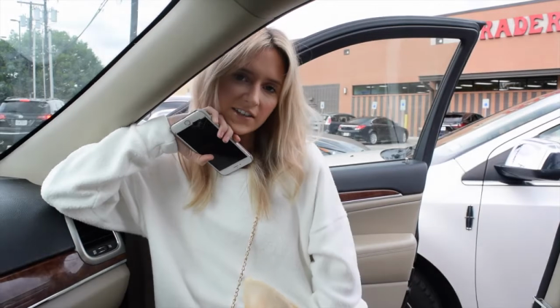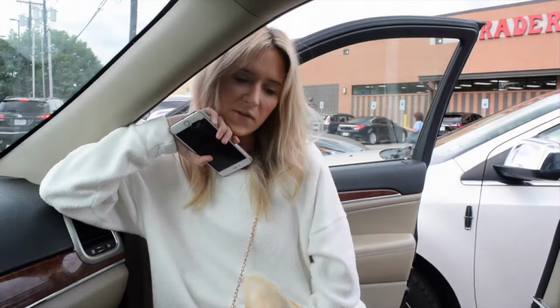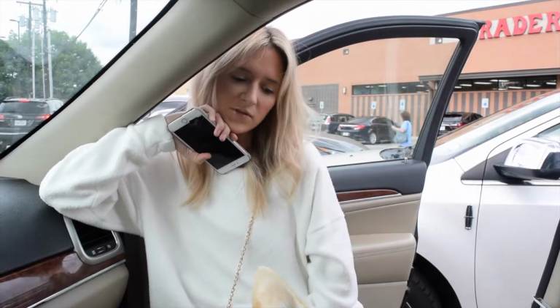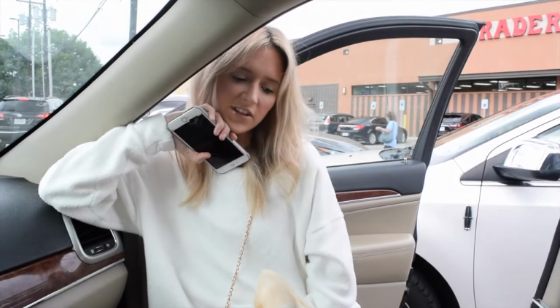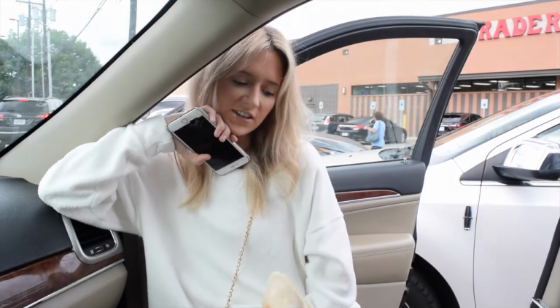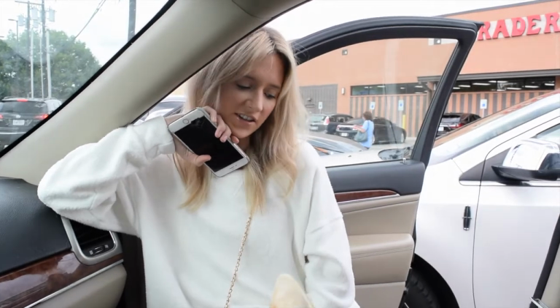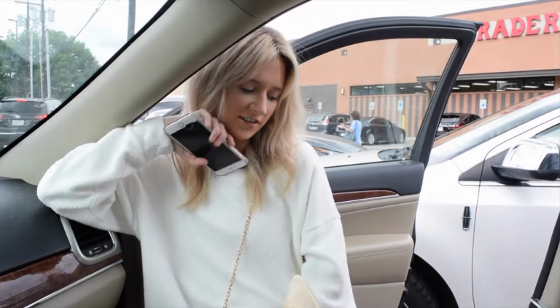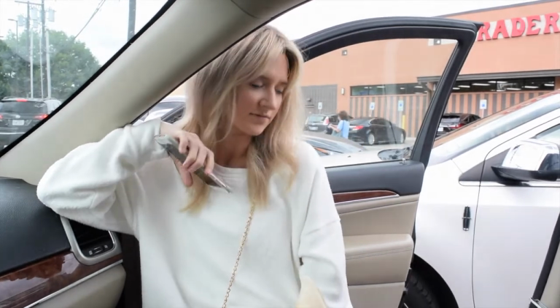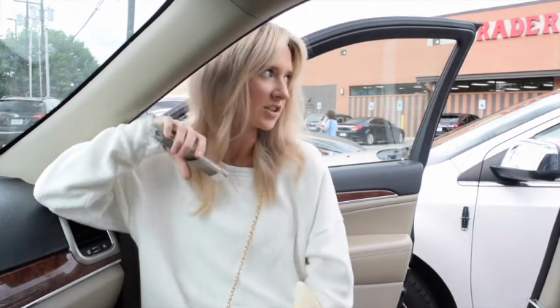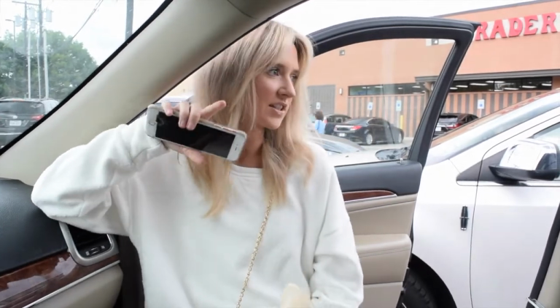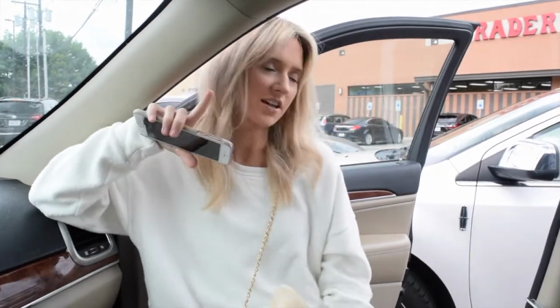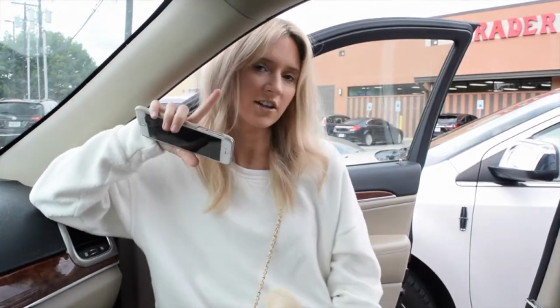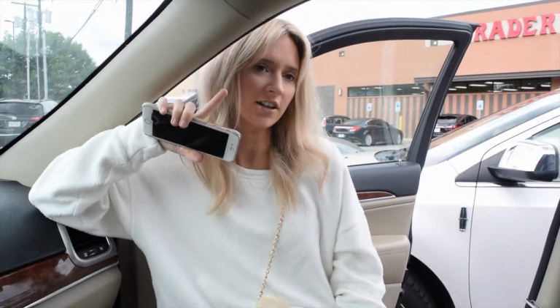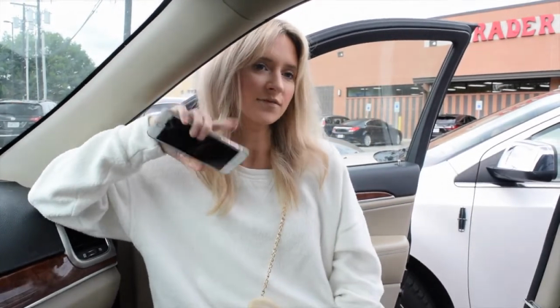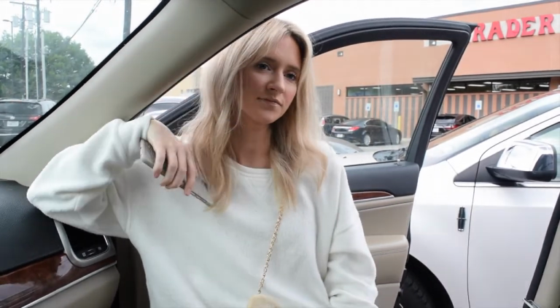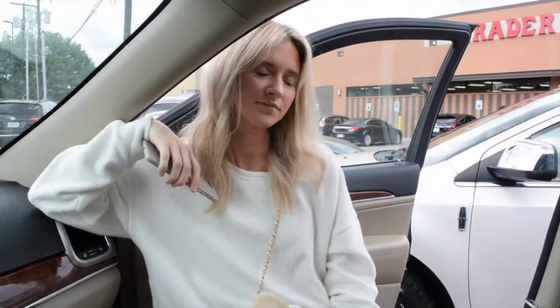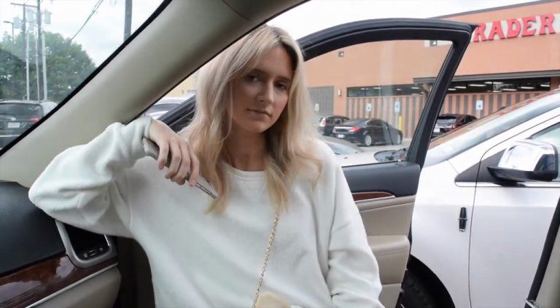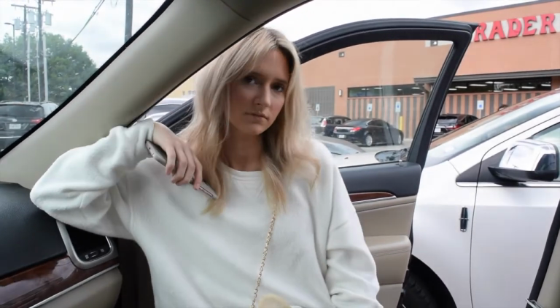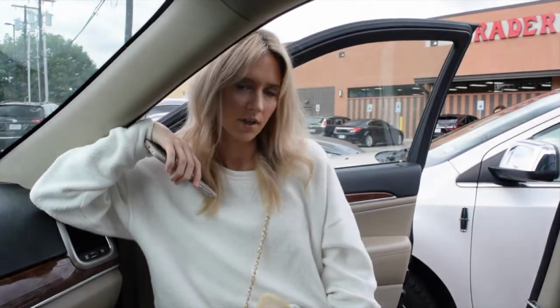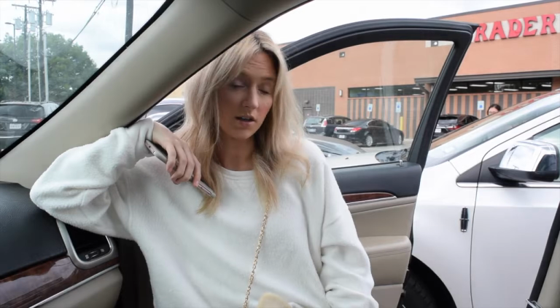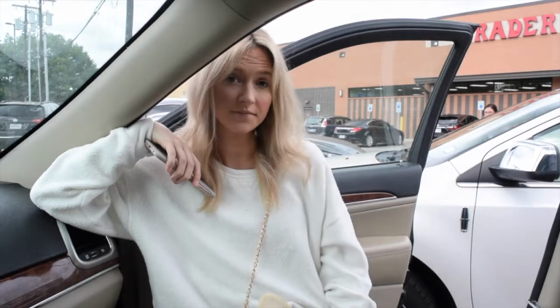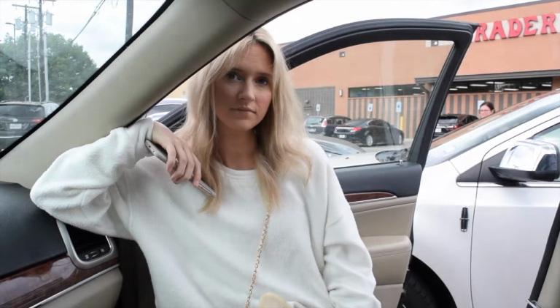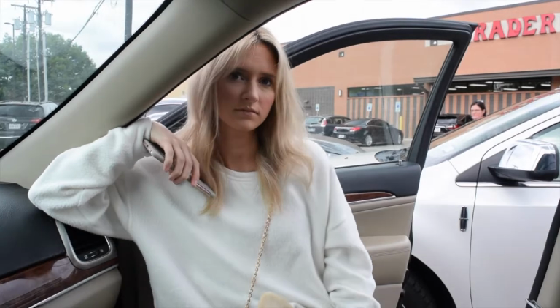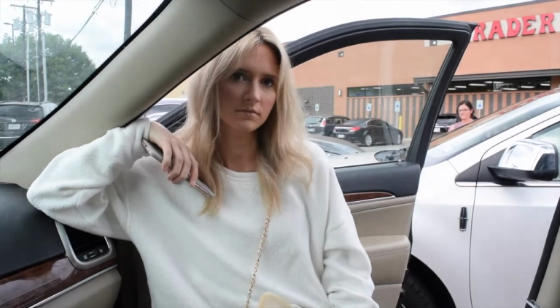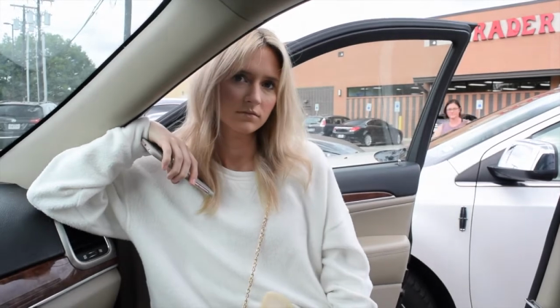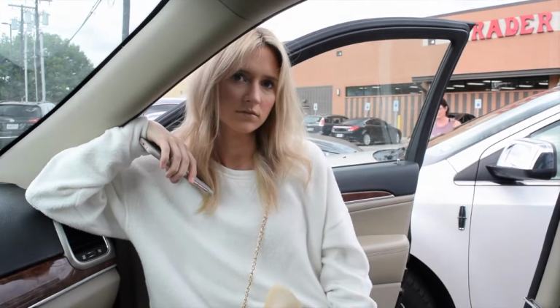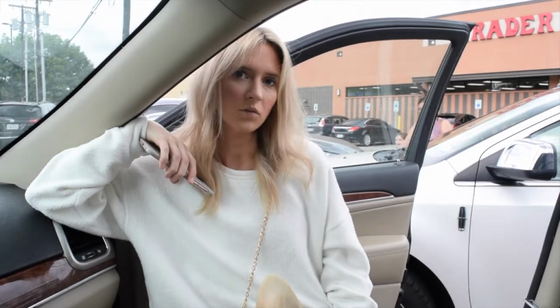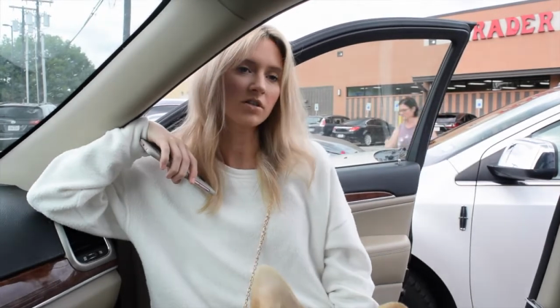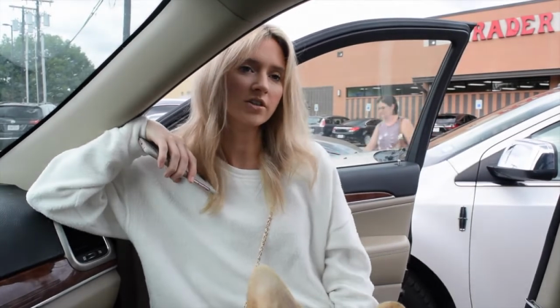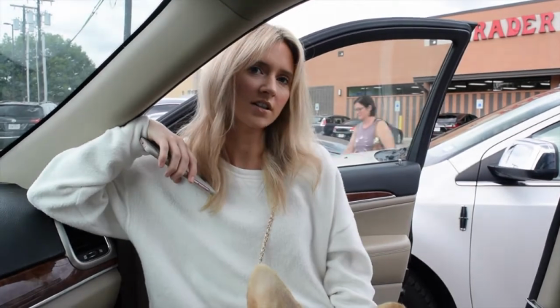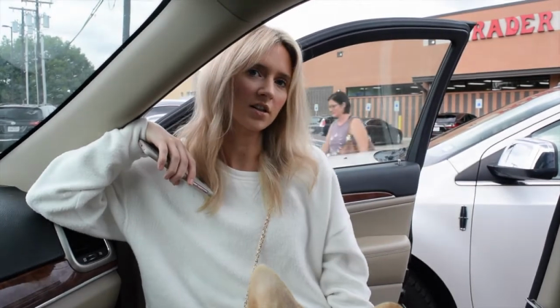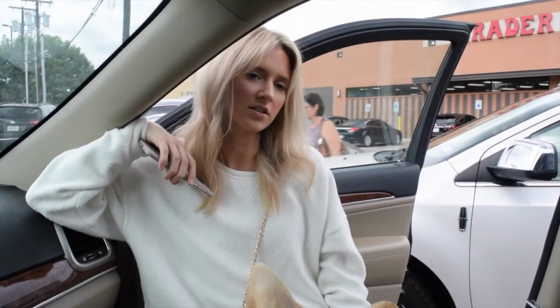So how much are we going to do this under? A week's groceries under $100.